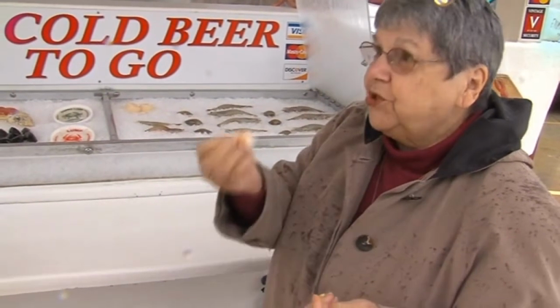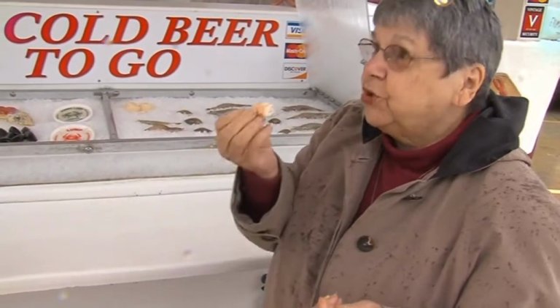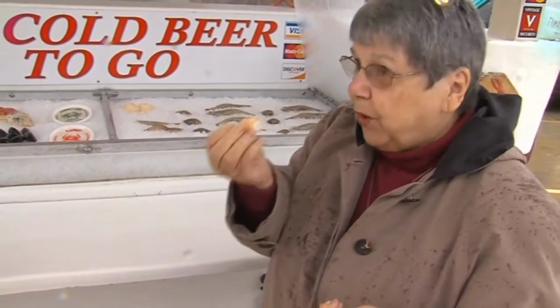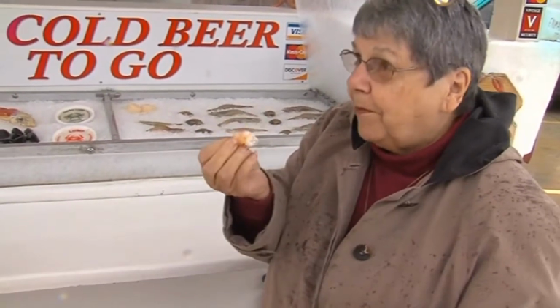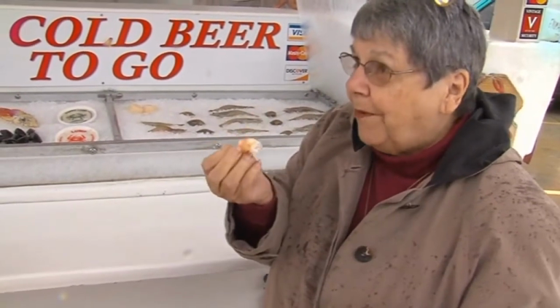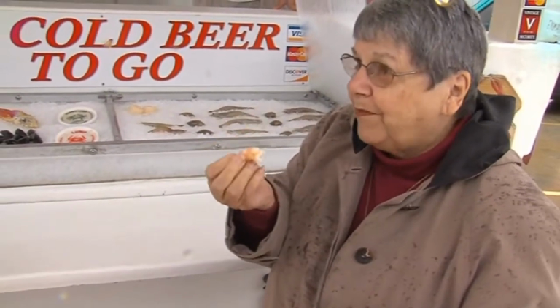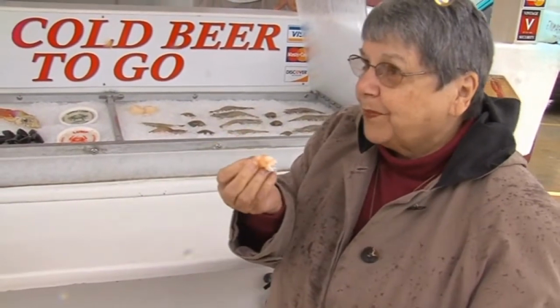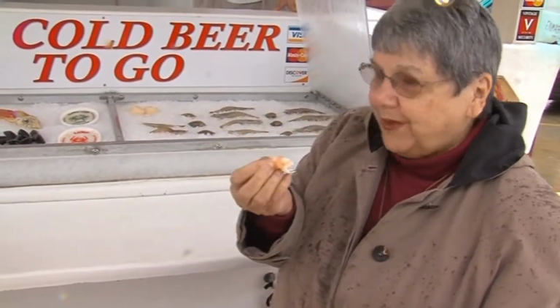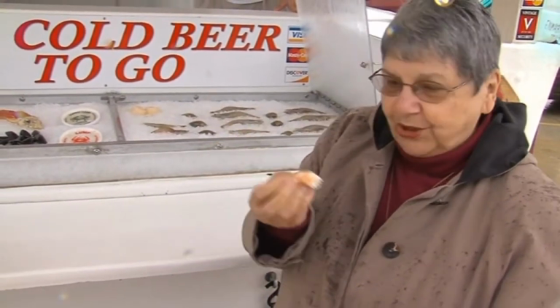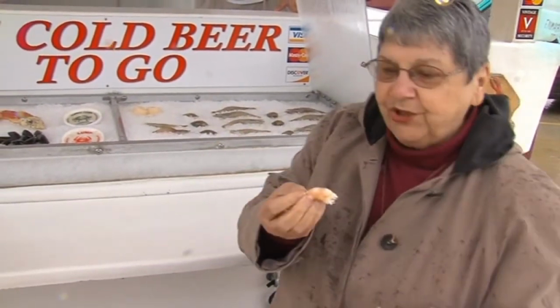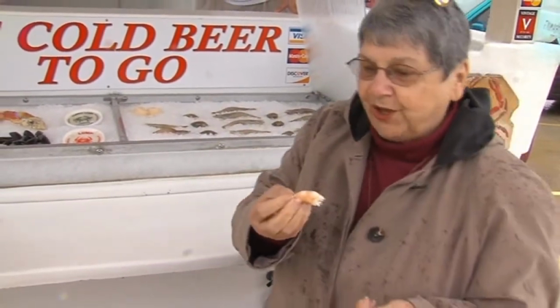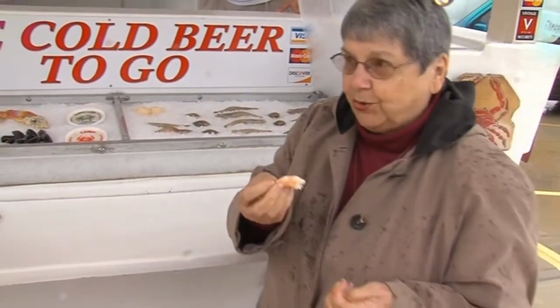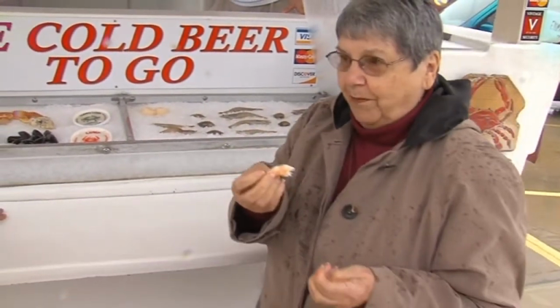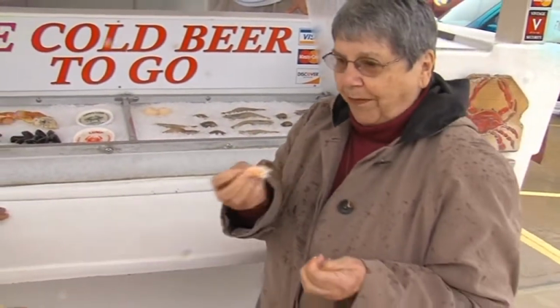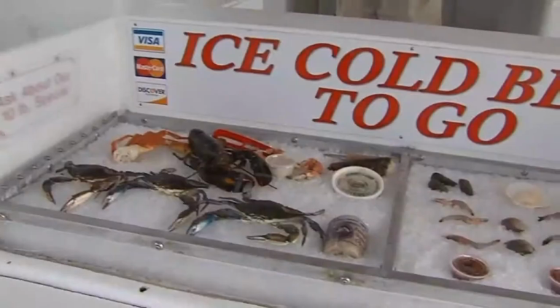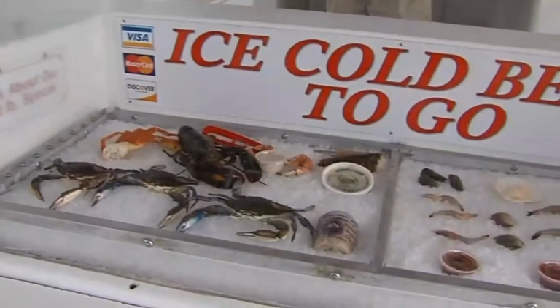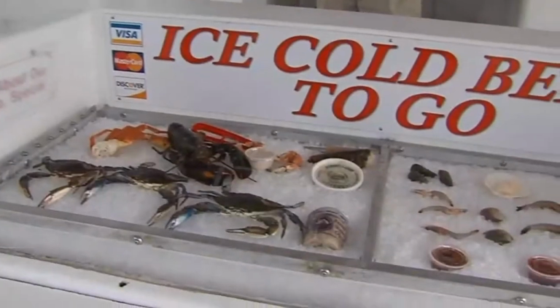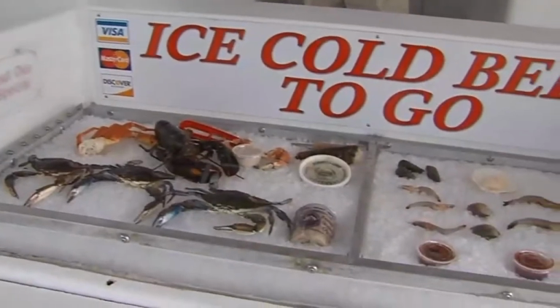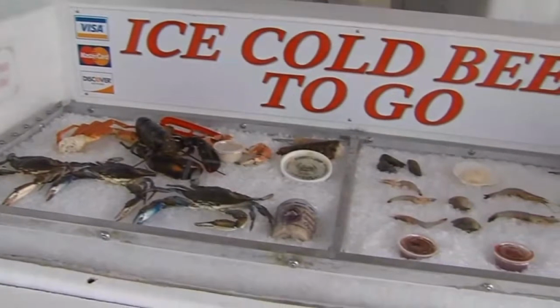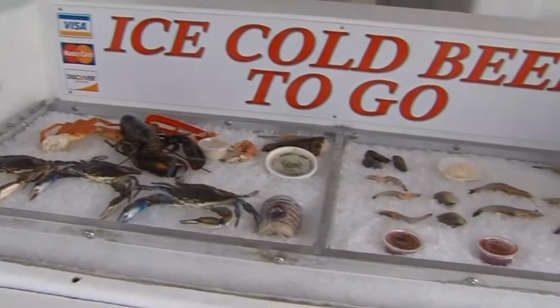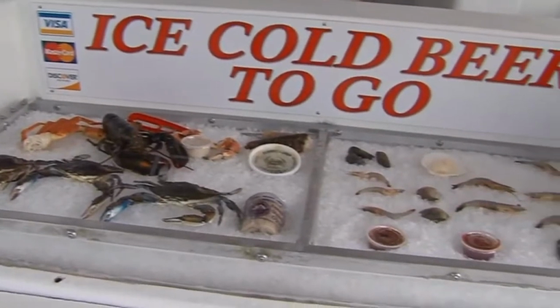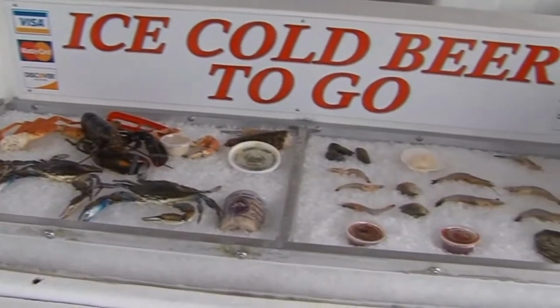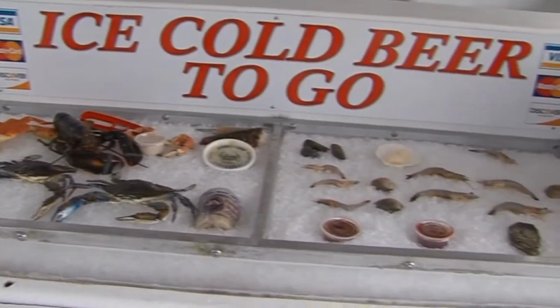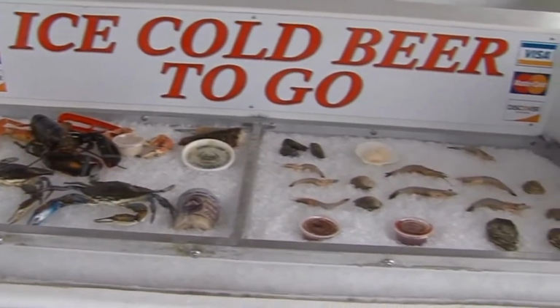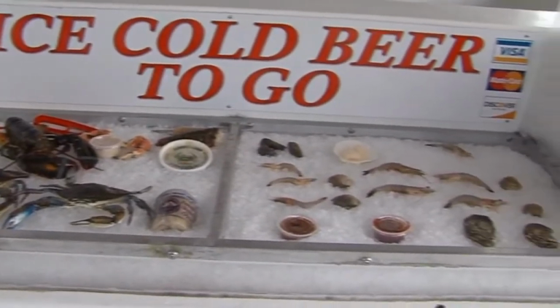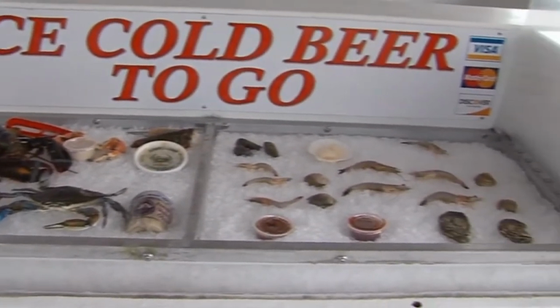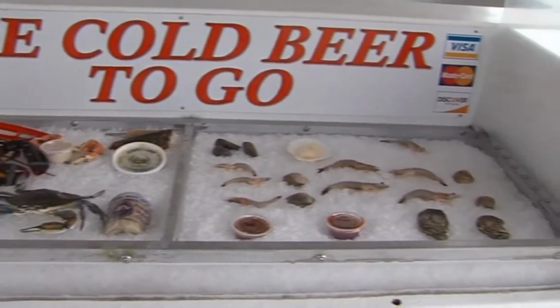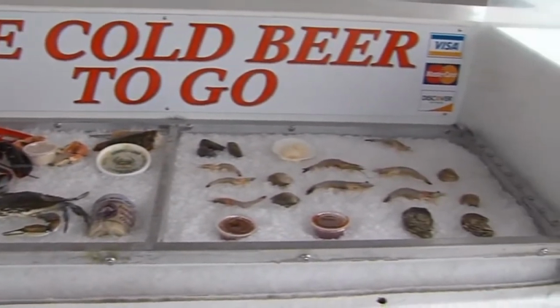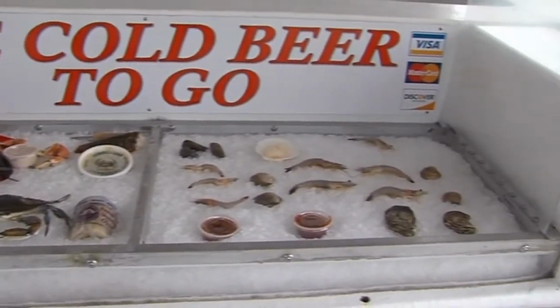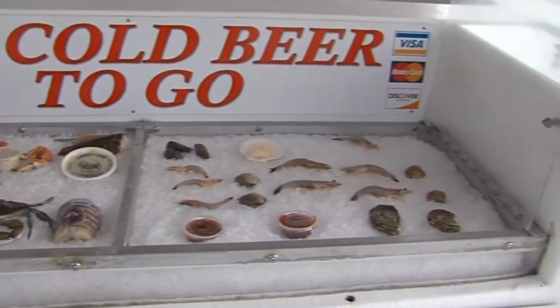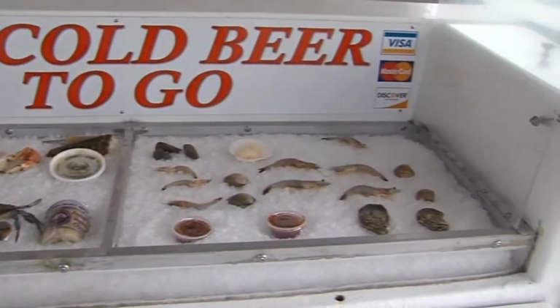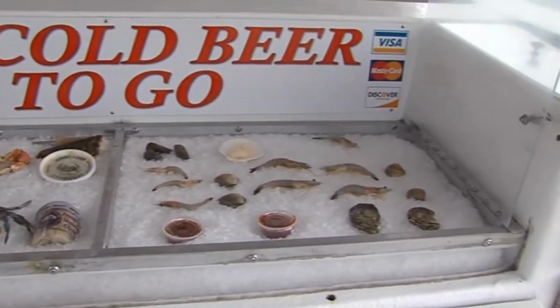That's just shrimp — it tastes like shrimp! And if the customer does choose to freeze it, they're going to want to do it the right way.